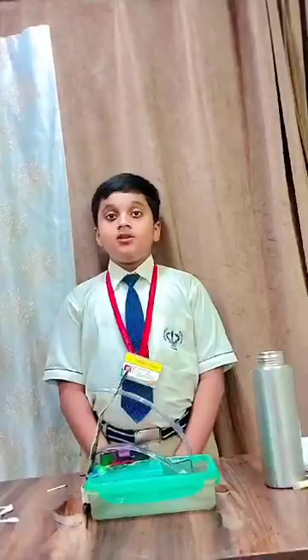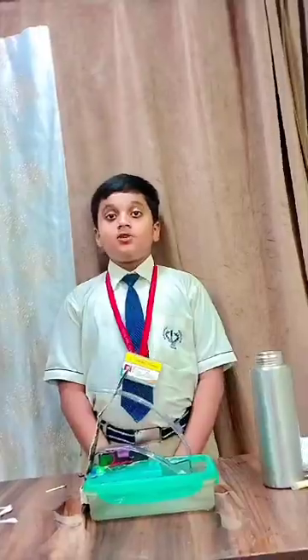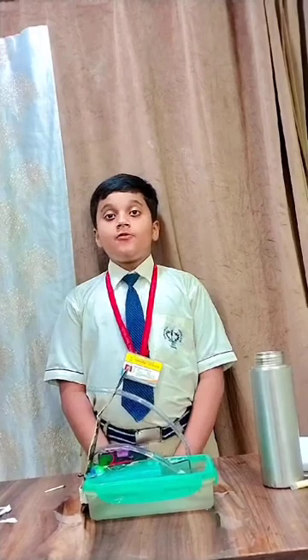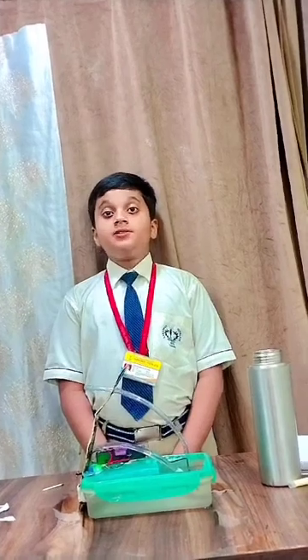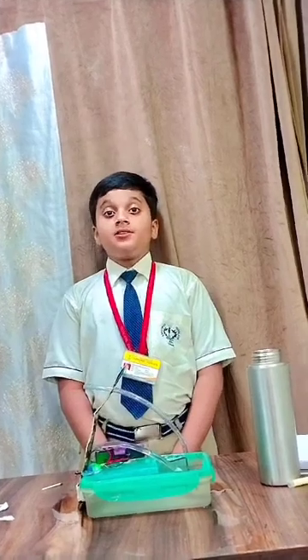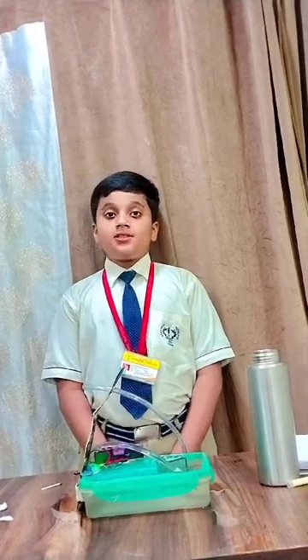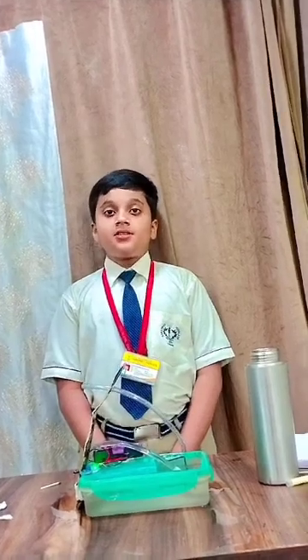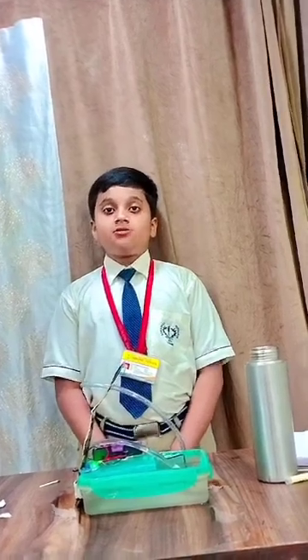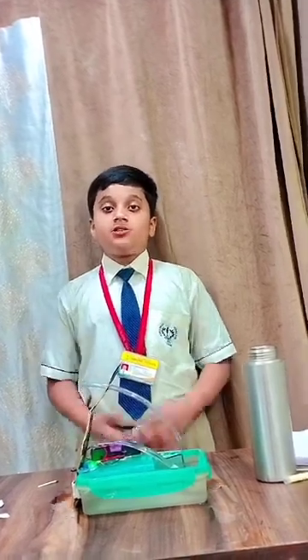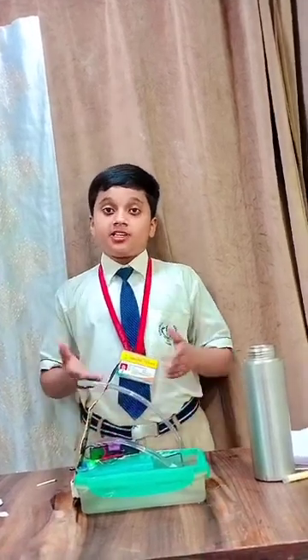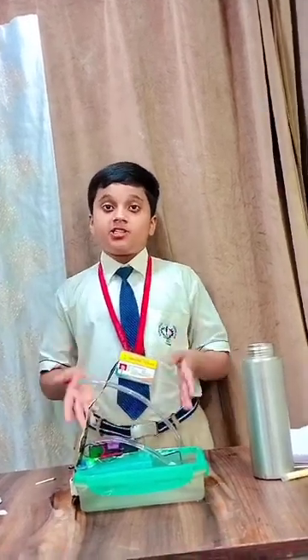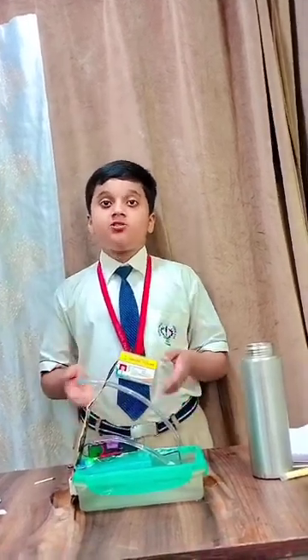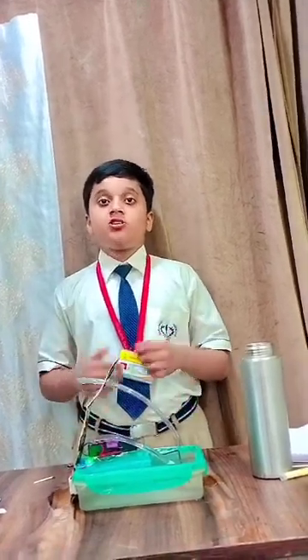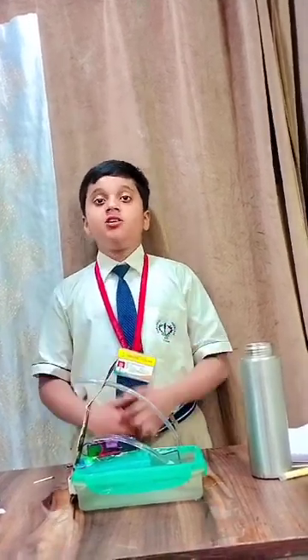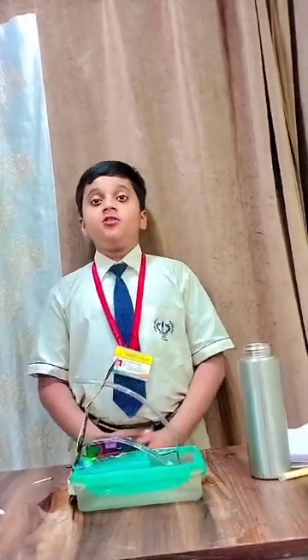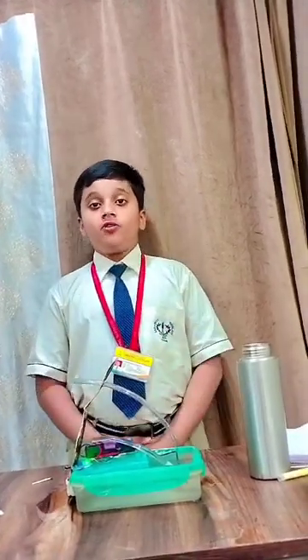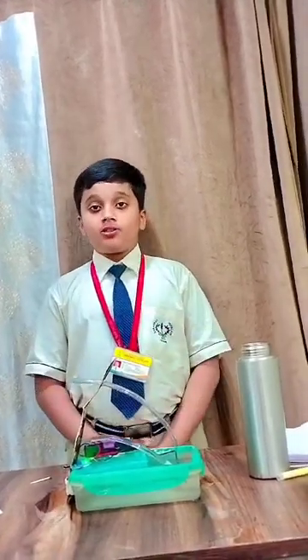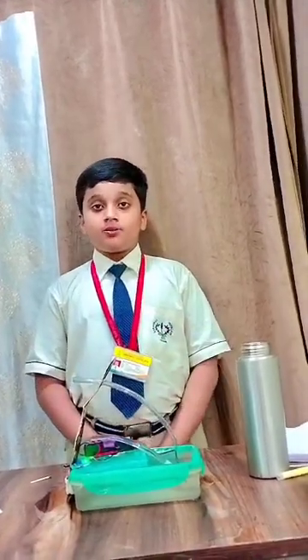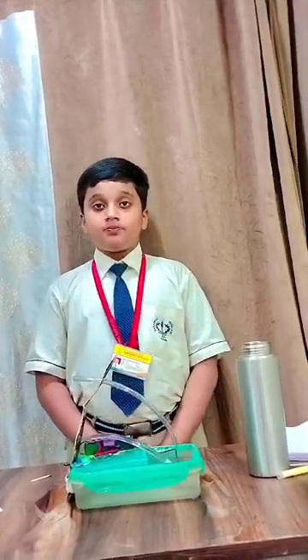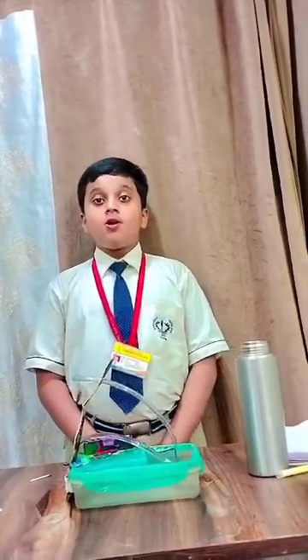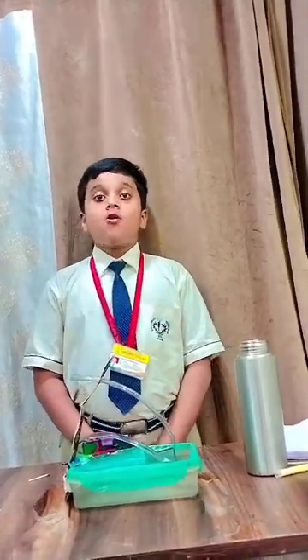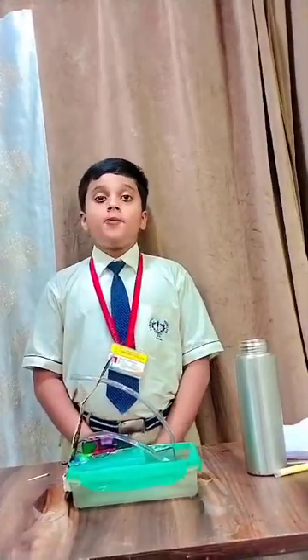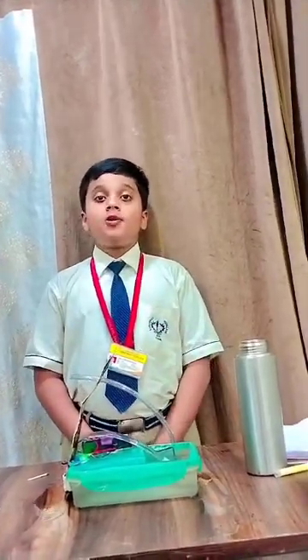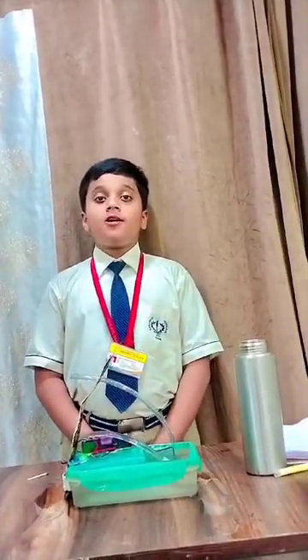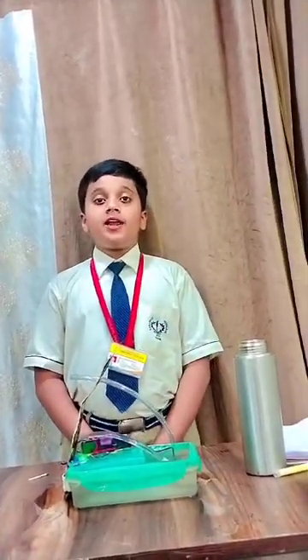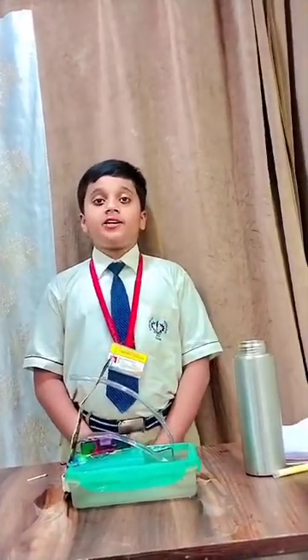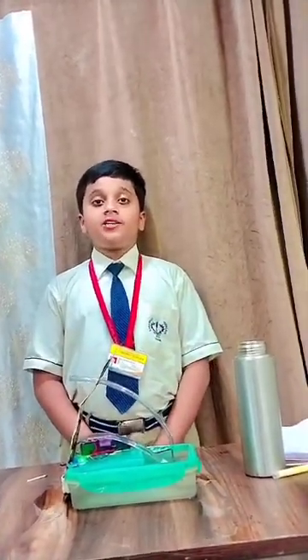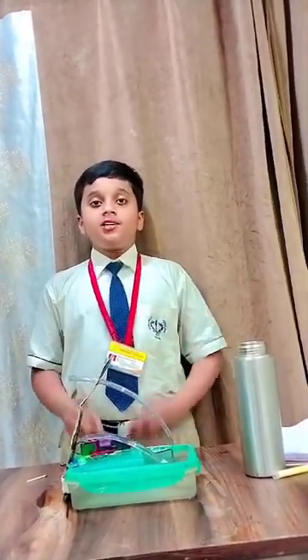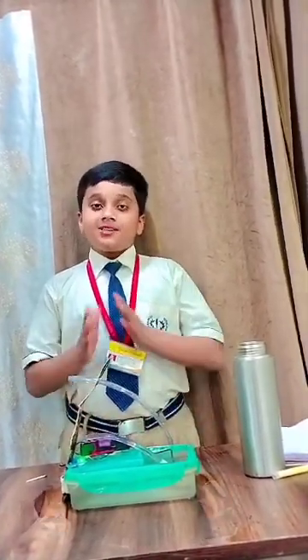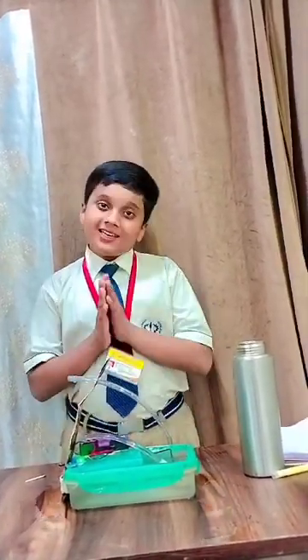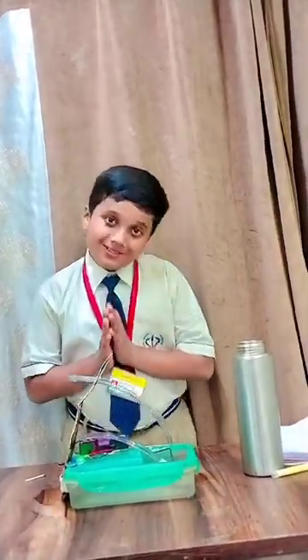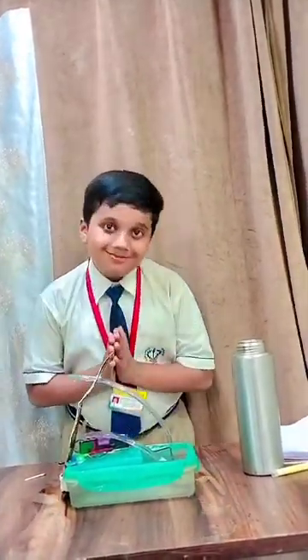So friends, this is how this fire extinguisher works. Hope you all have liked it. Thank you.